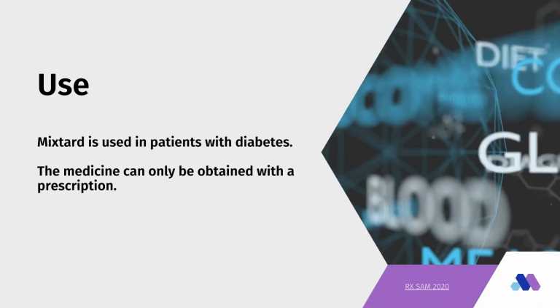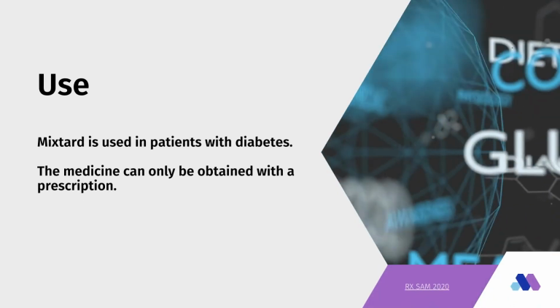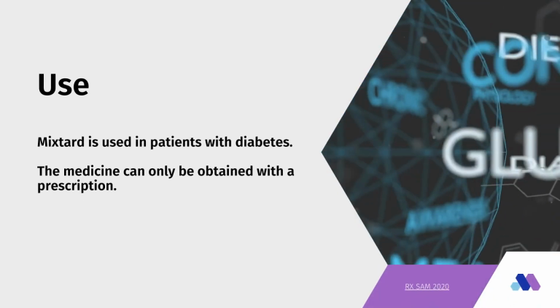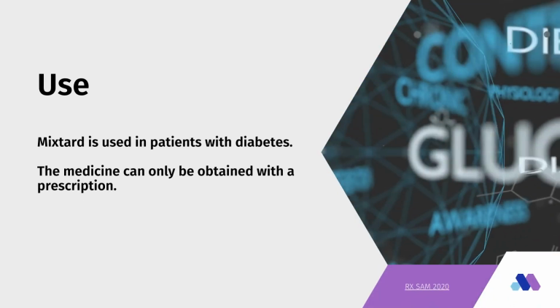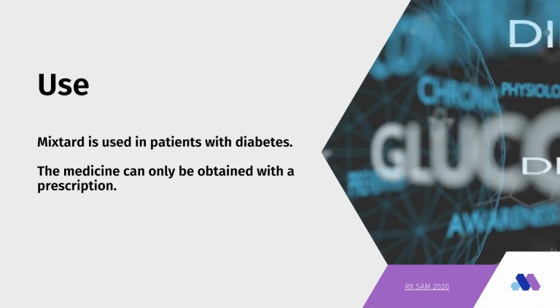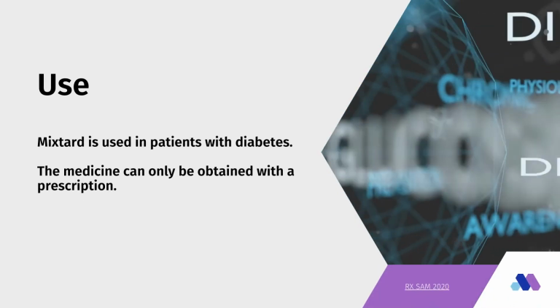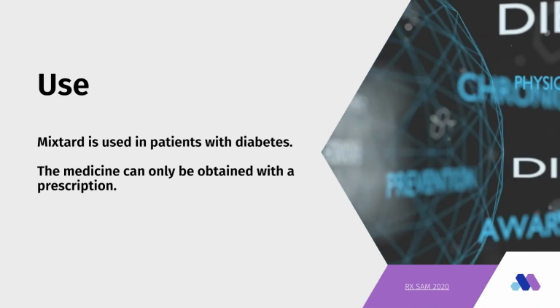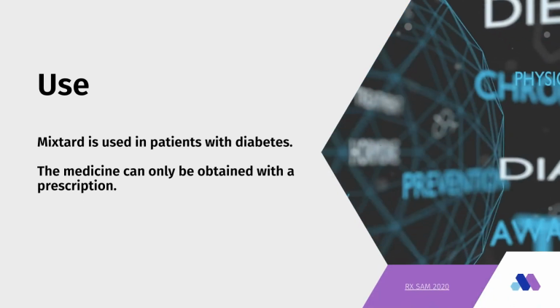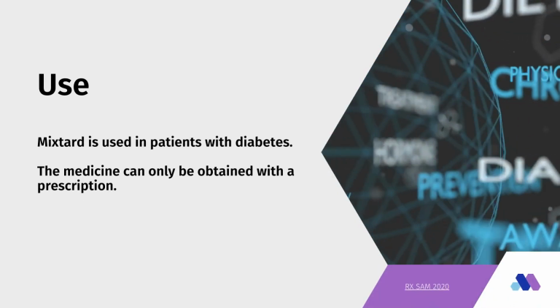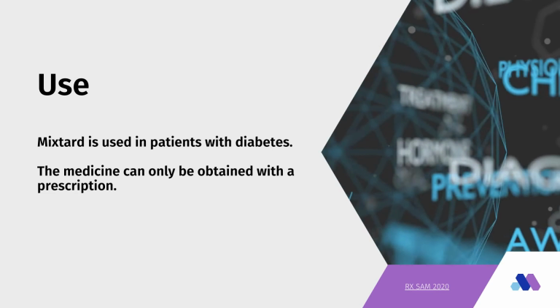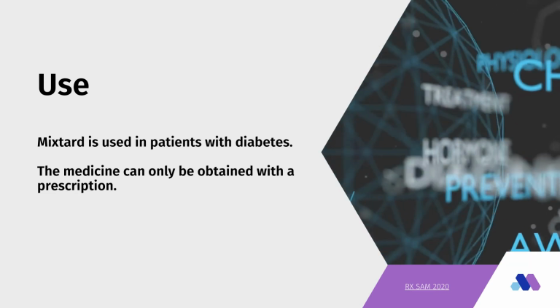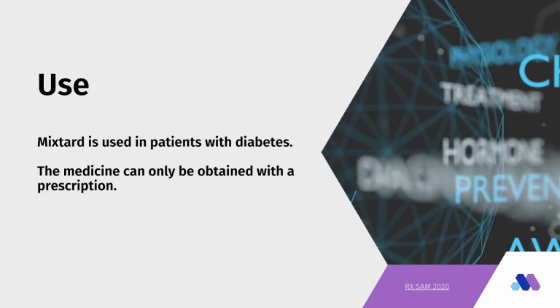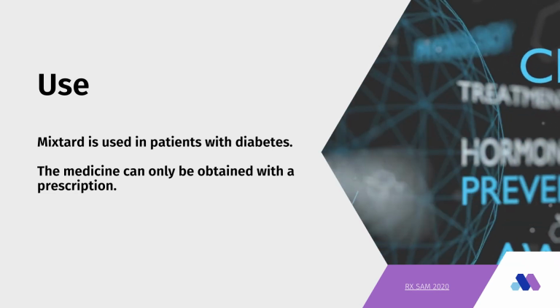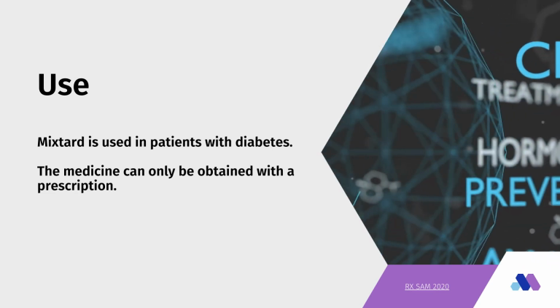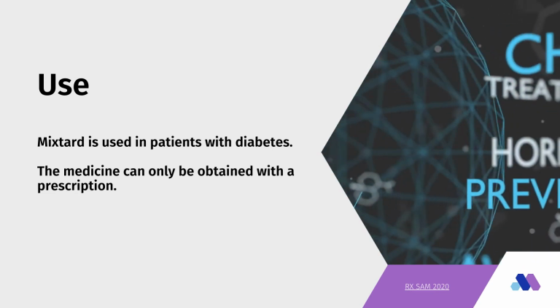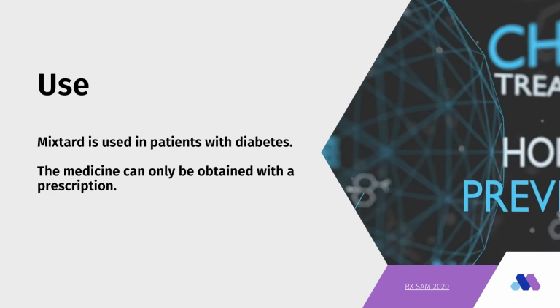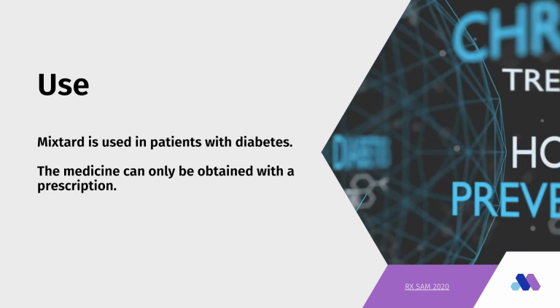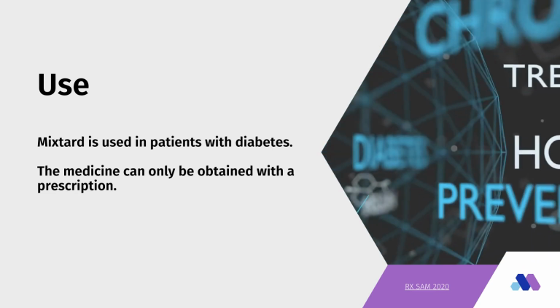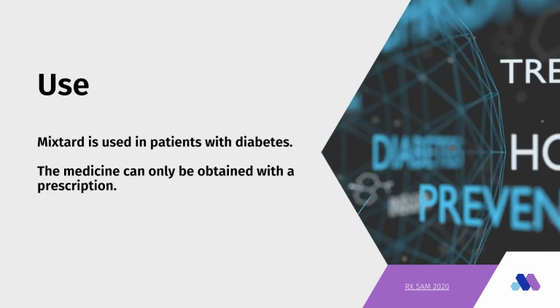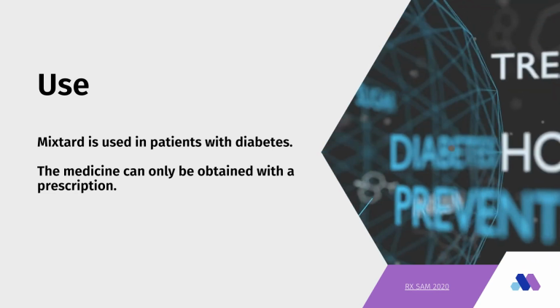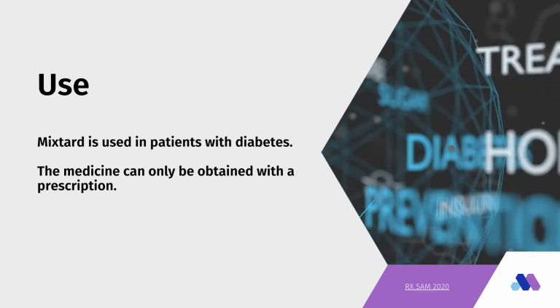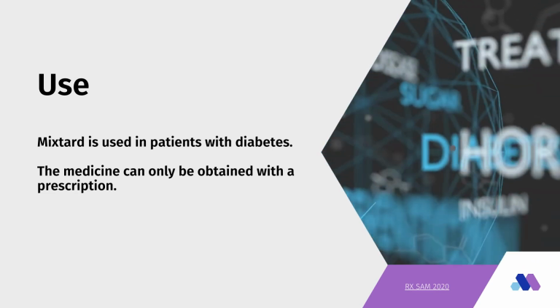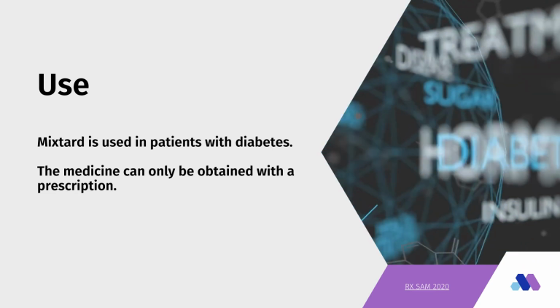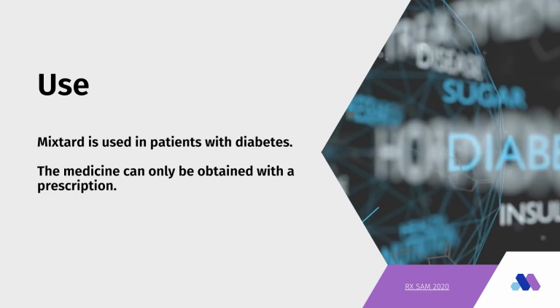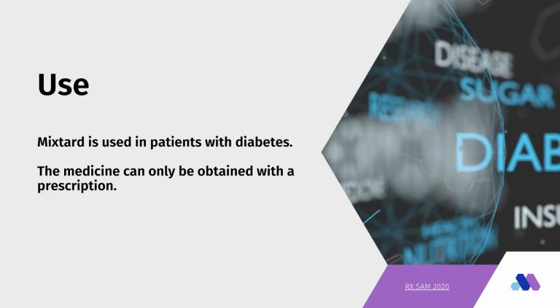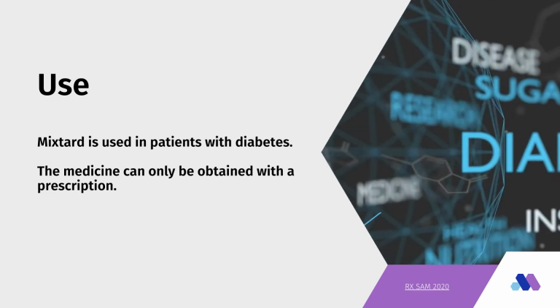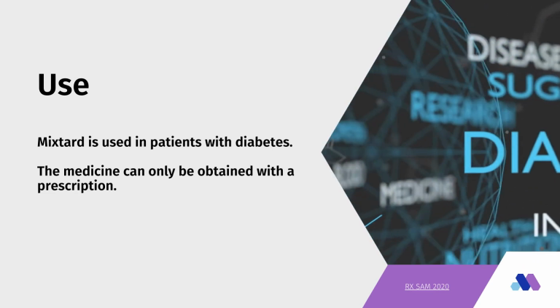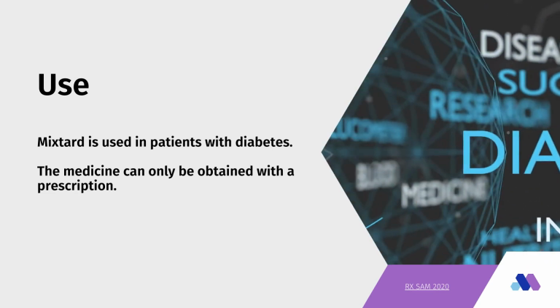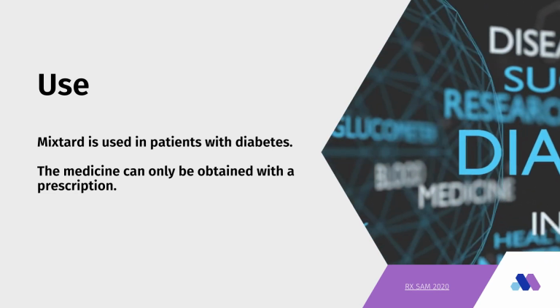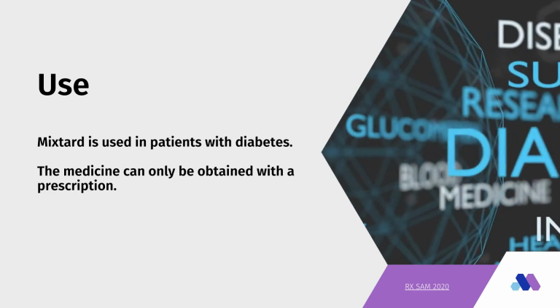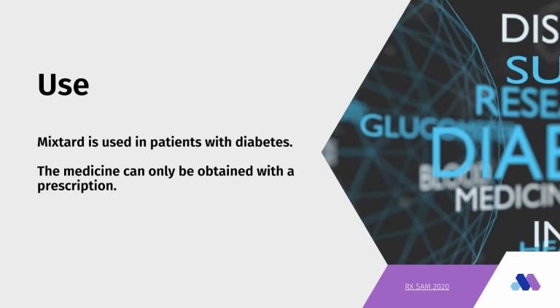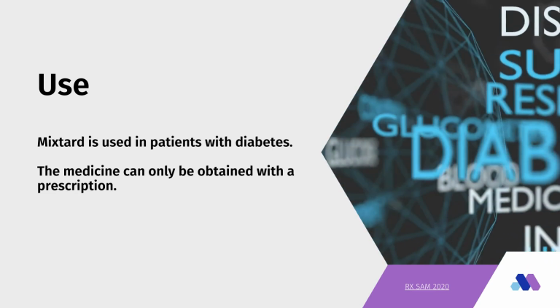Mixtard is used in patients with diabetes. The medicine can only be obtained with a prescription.